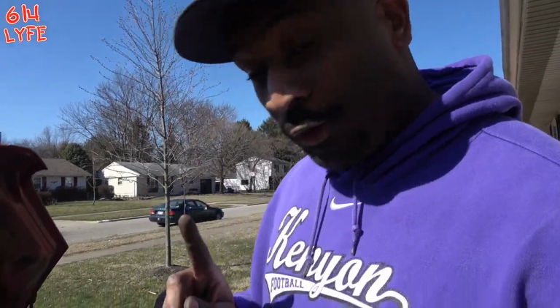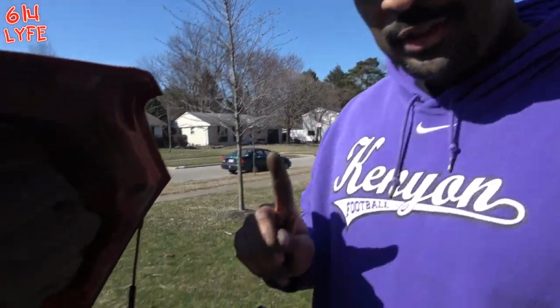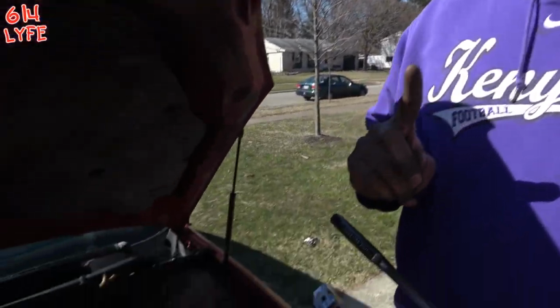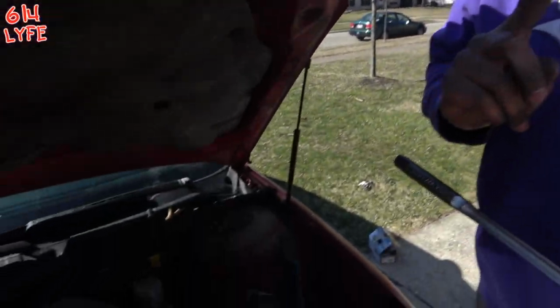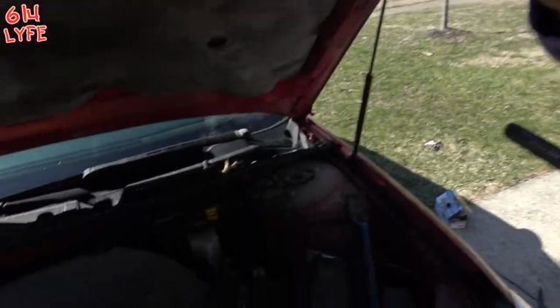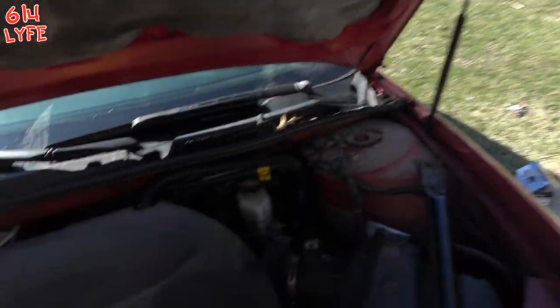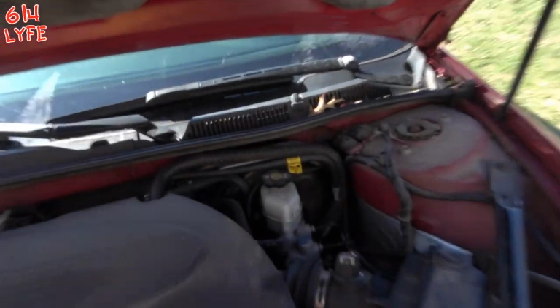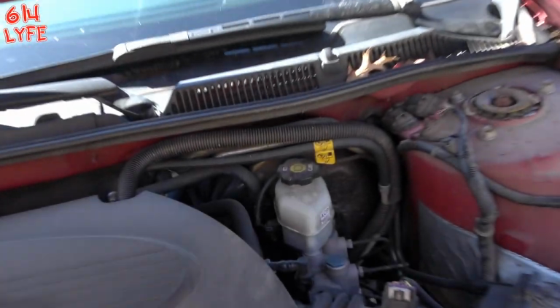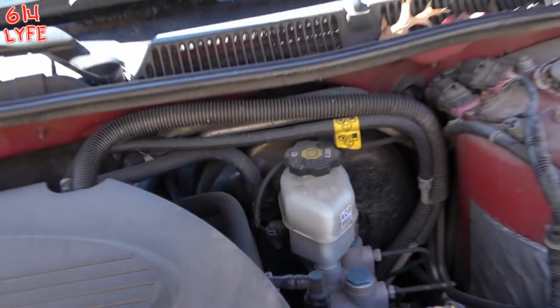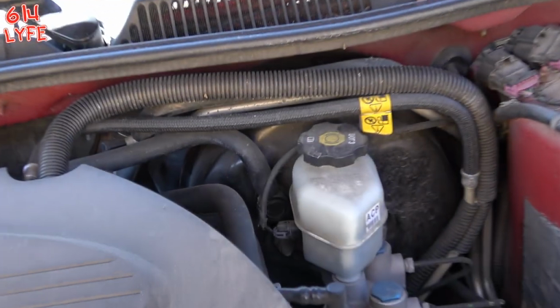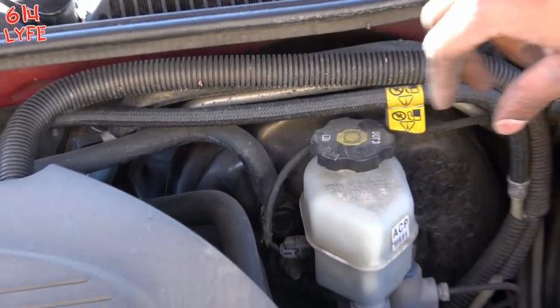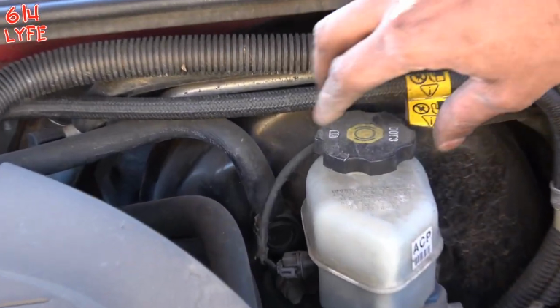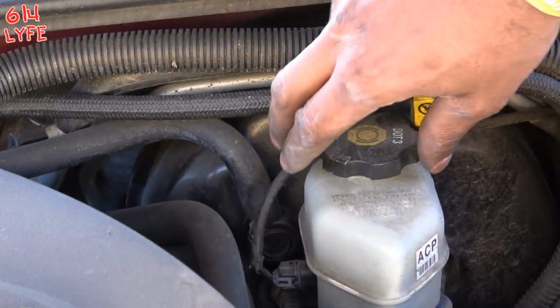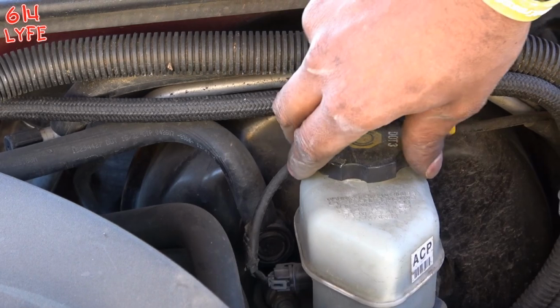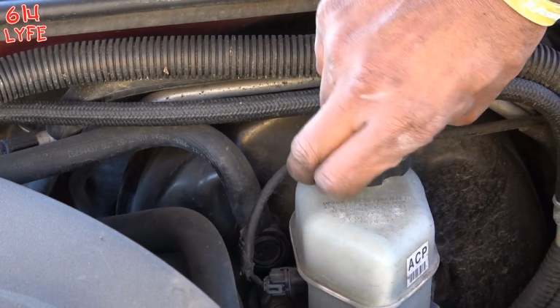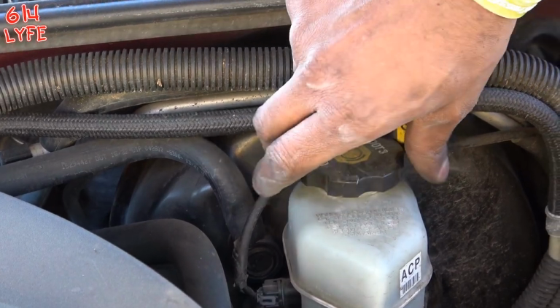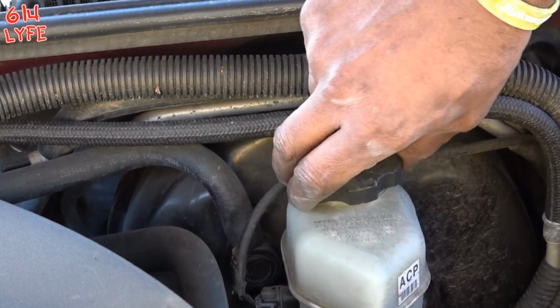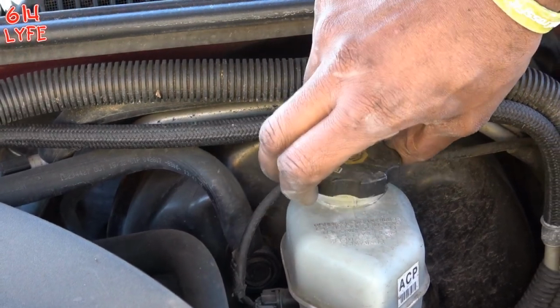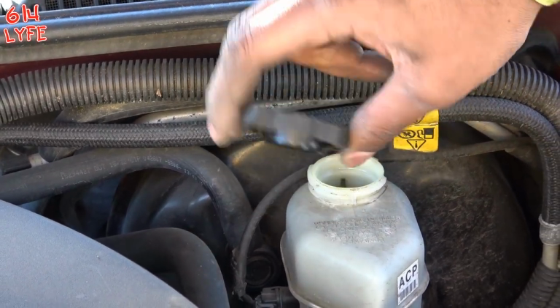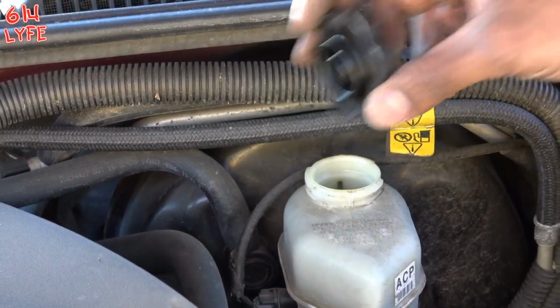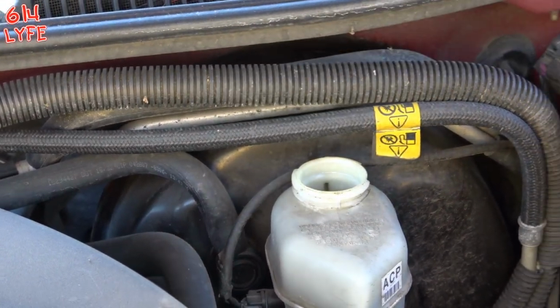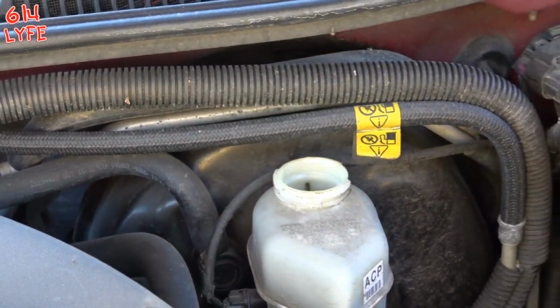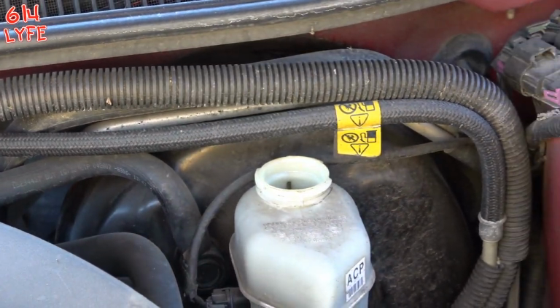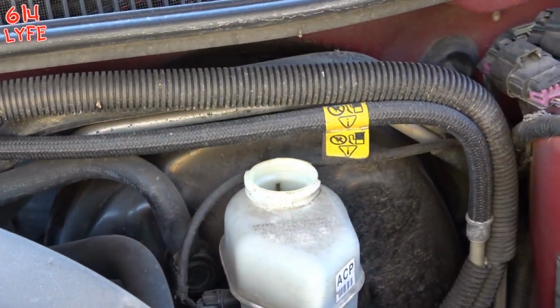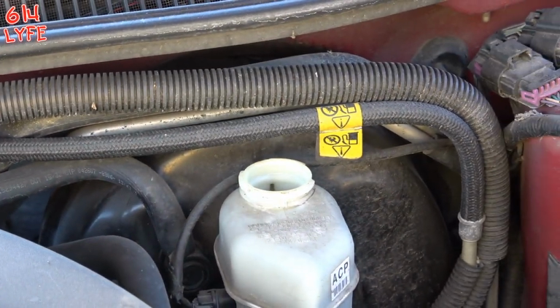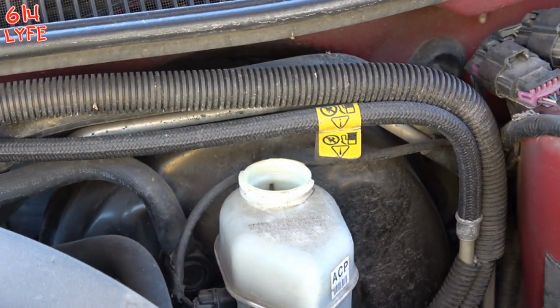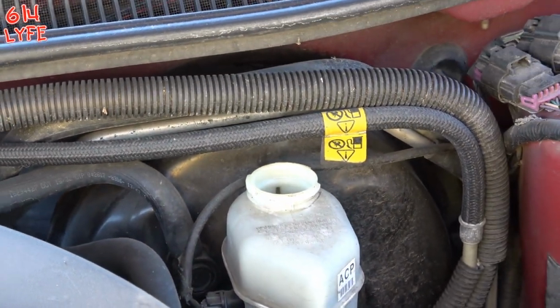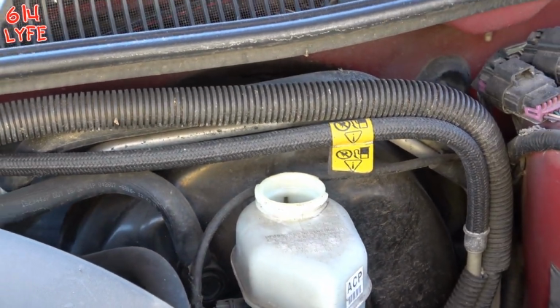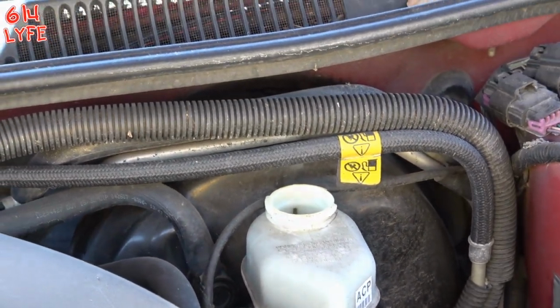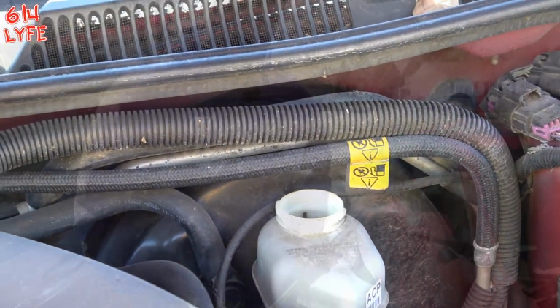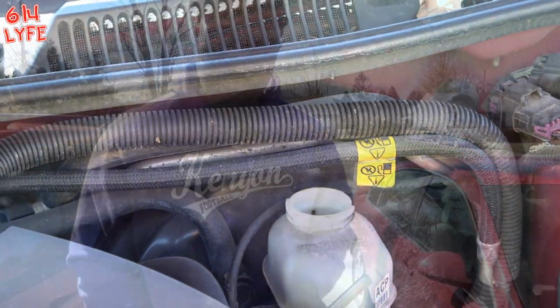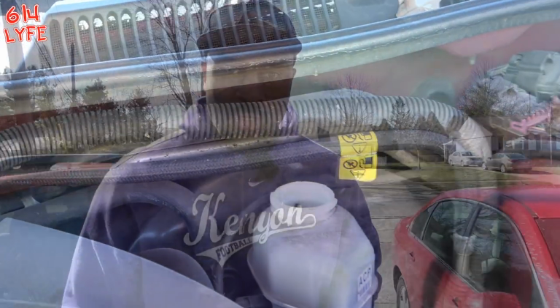First thing you got to do: pop the hood. Next thing you got to do is remove the brake fluid cap — that's an important first step.